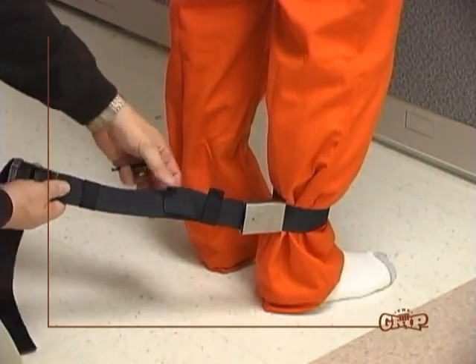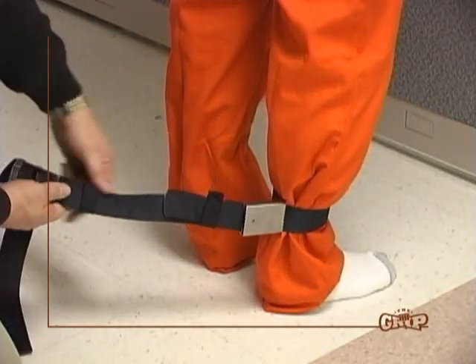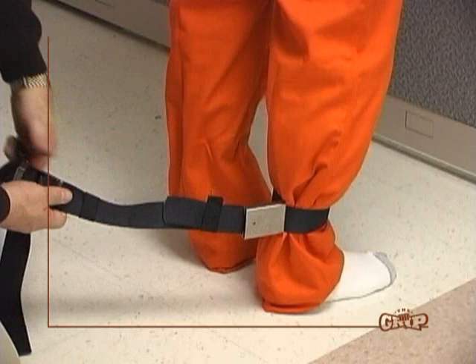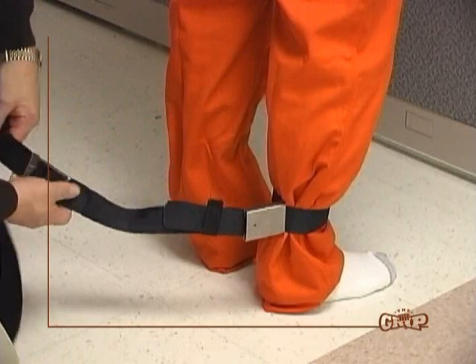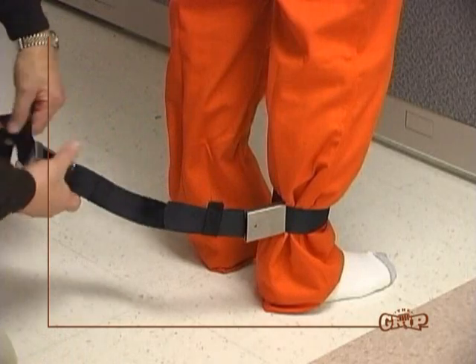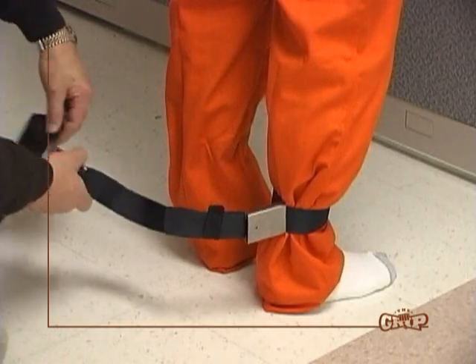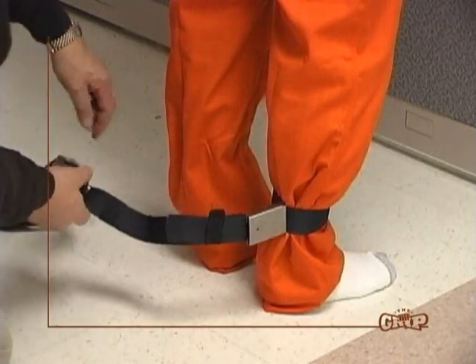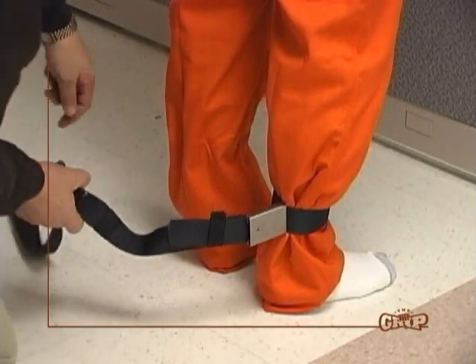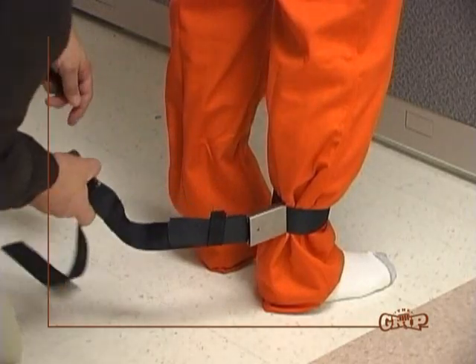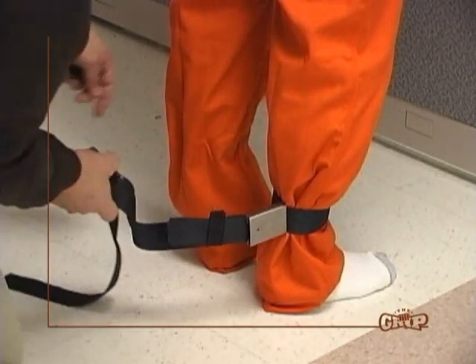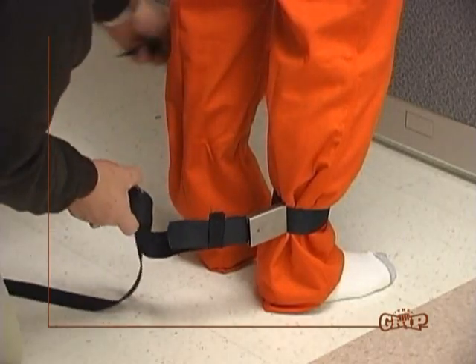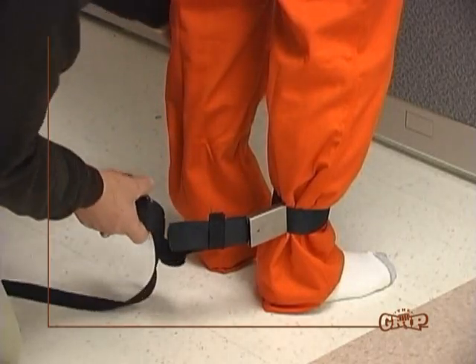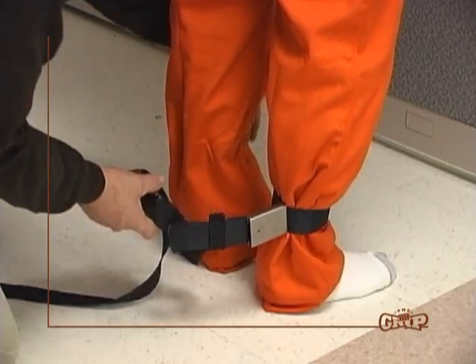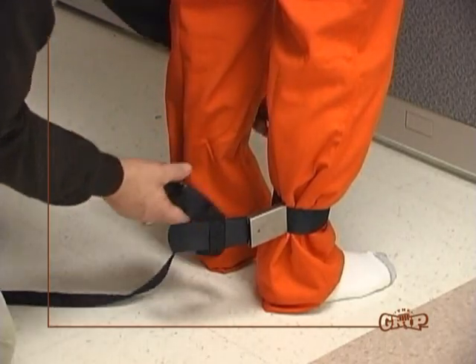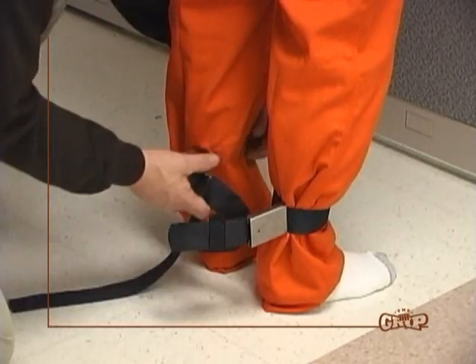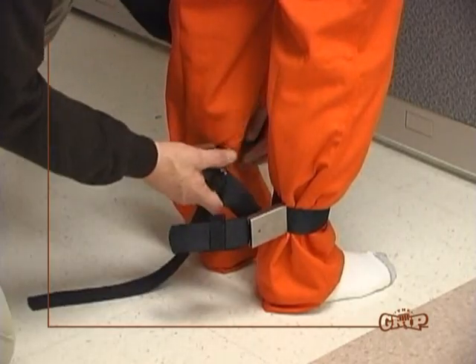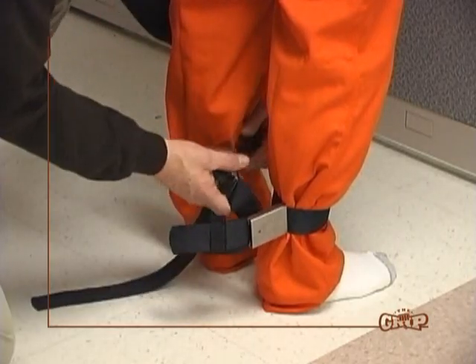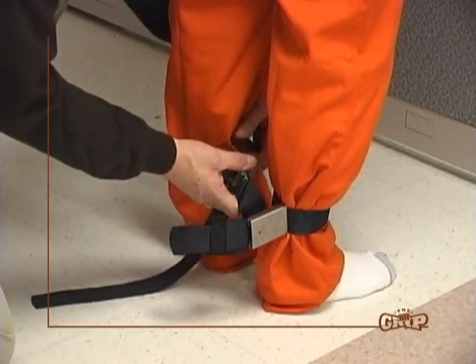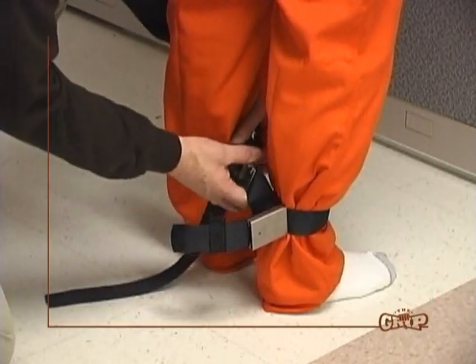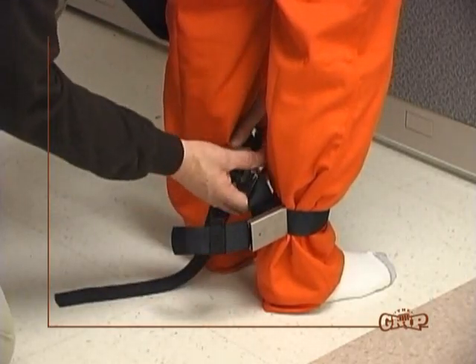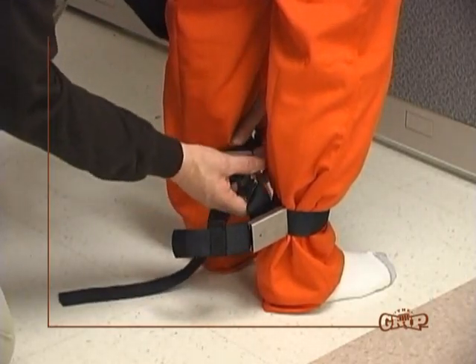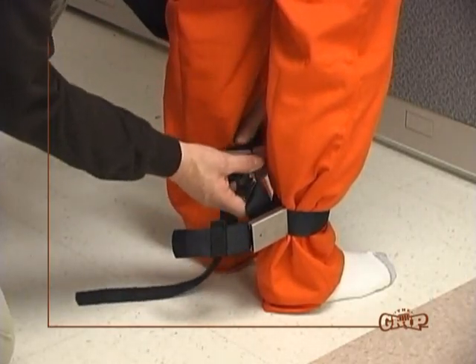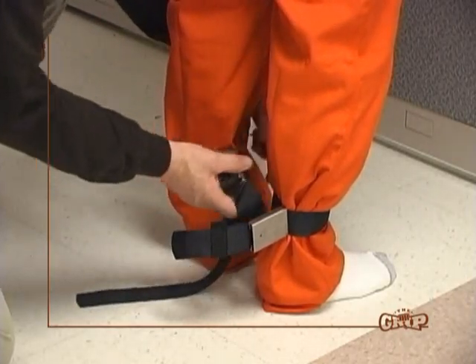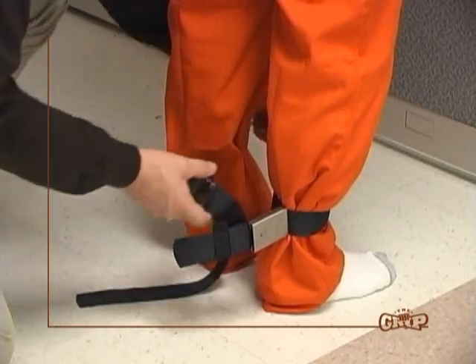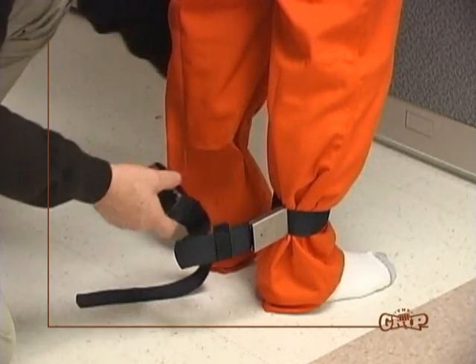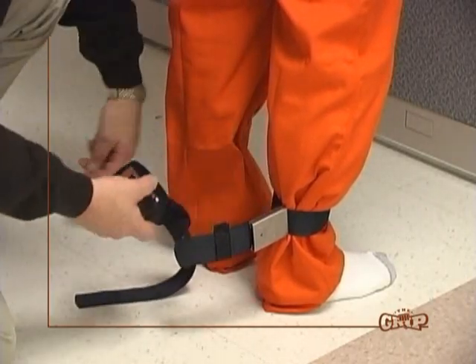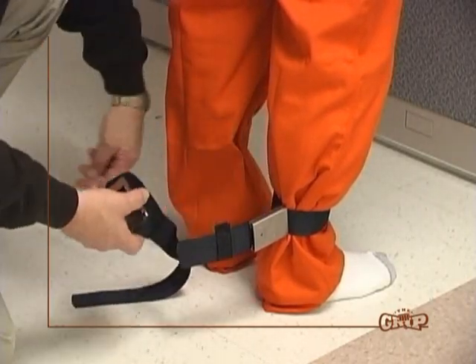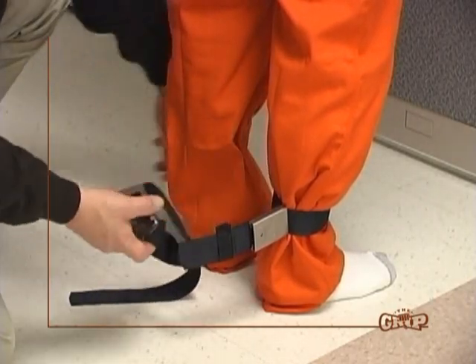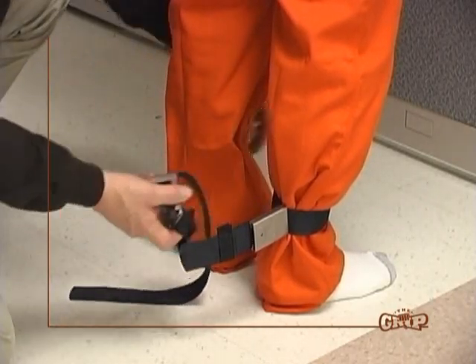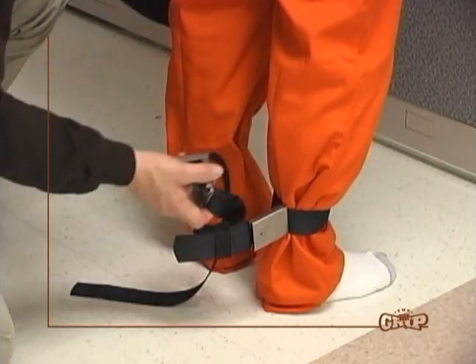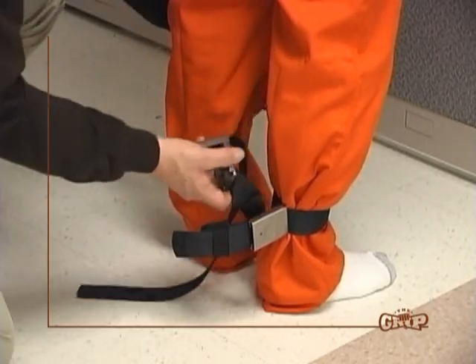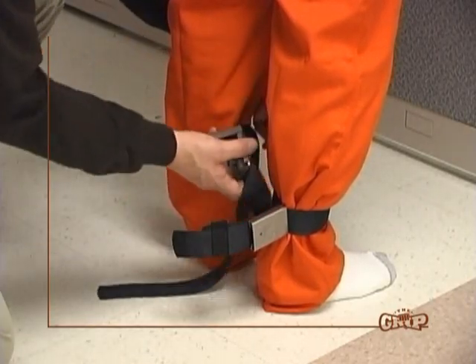Repeat these steps on the subject's right leg, using your left hand to hold the buckle and the right hand to hold the free web belt.